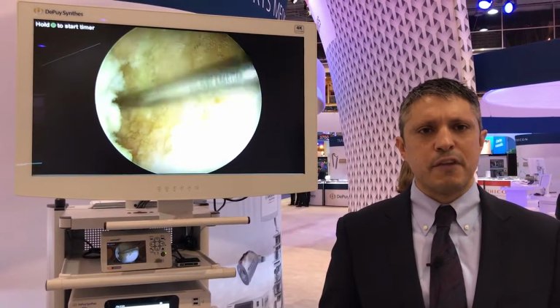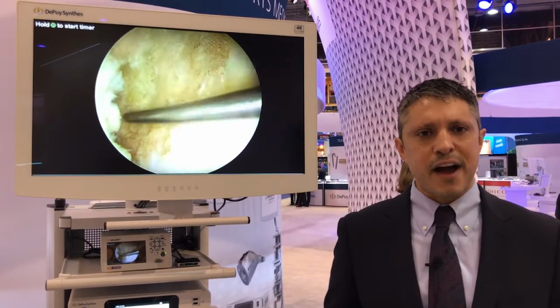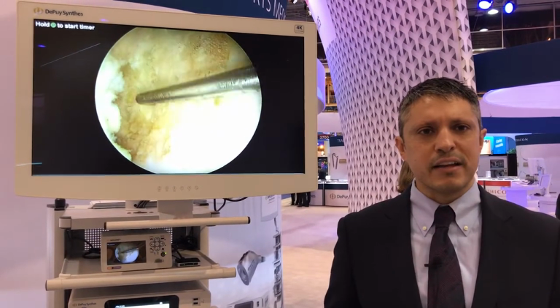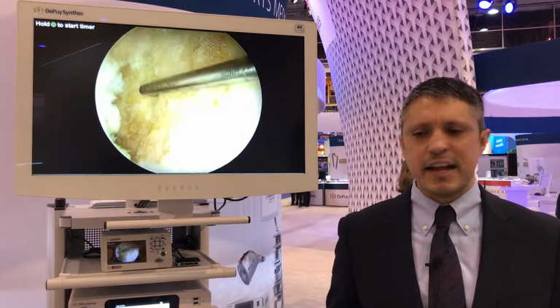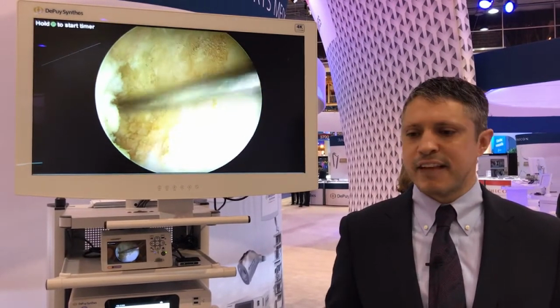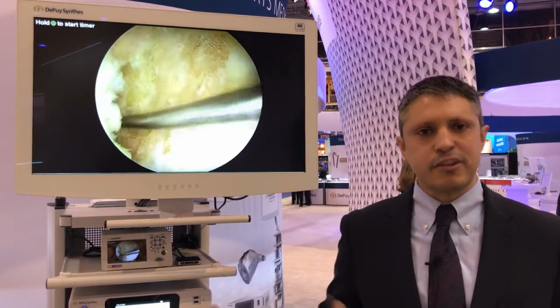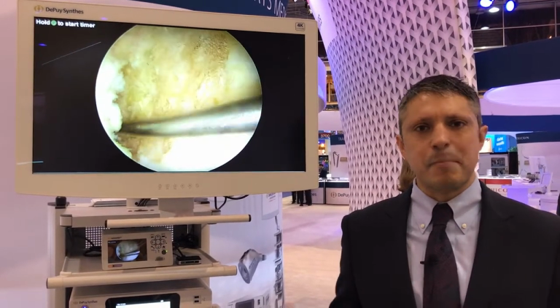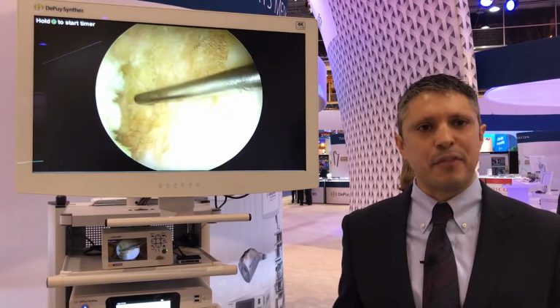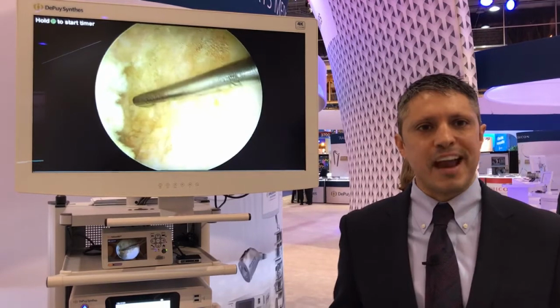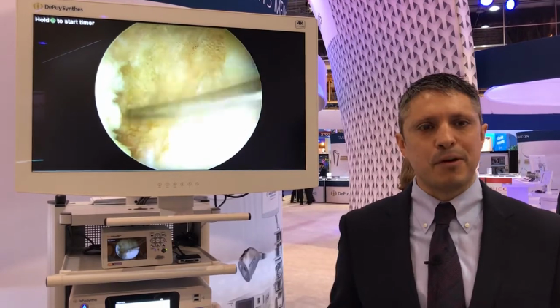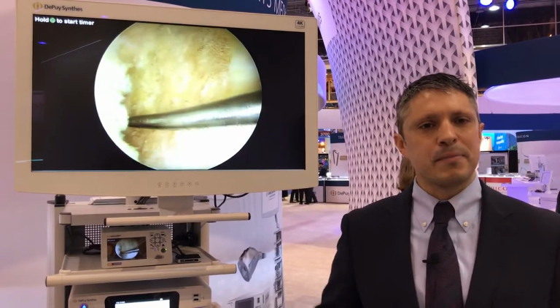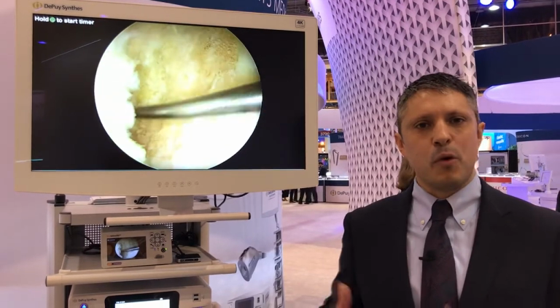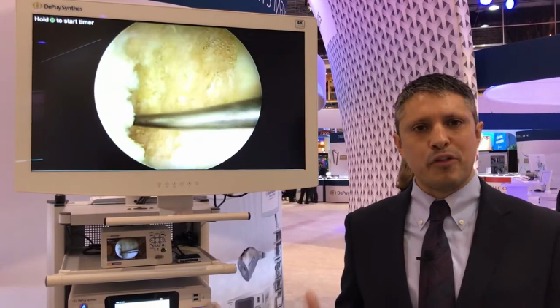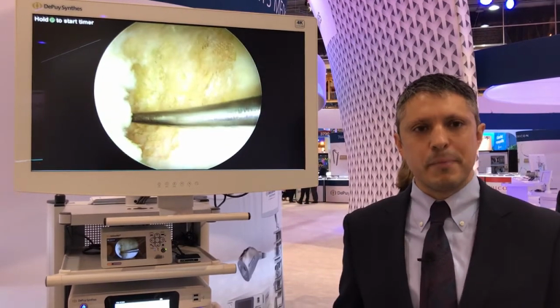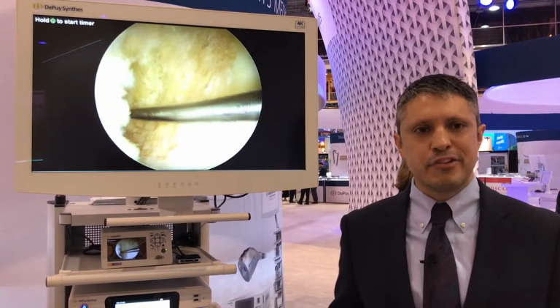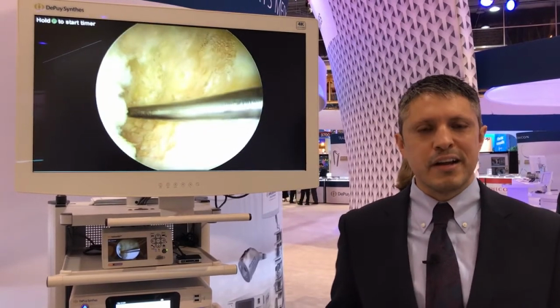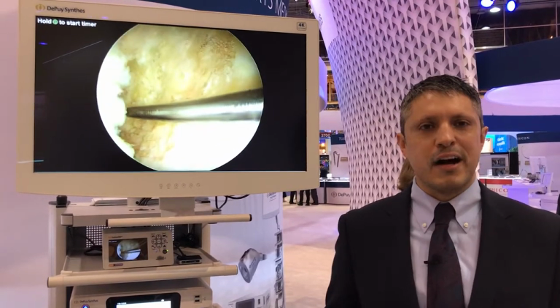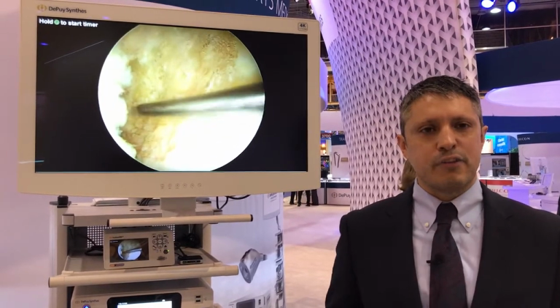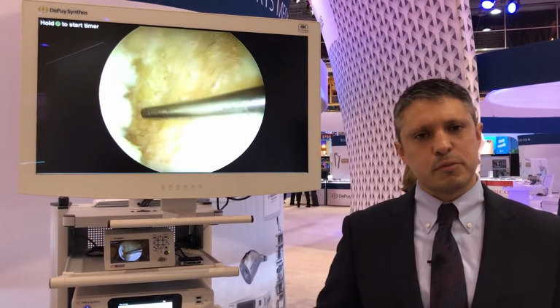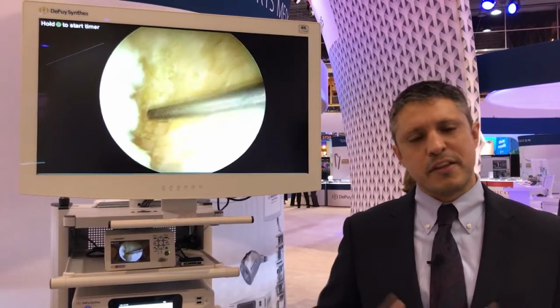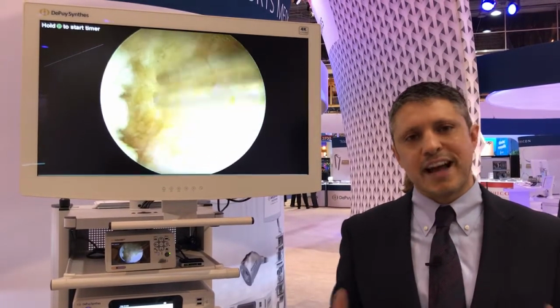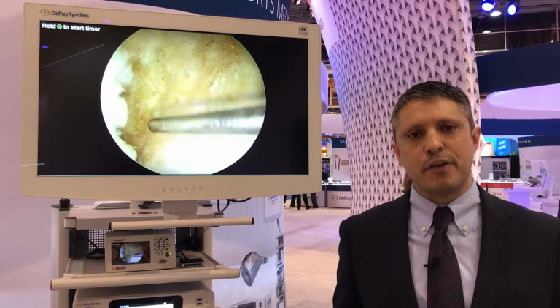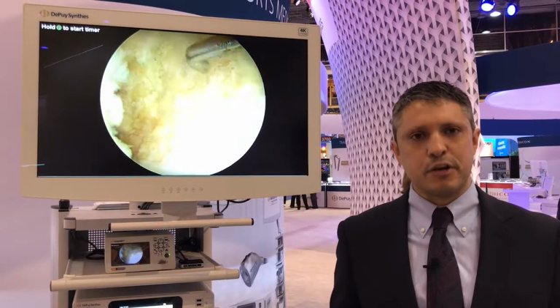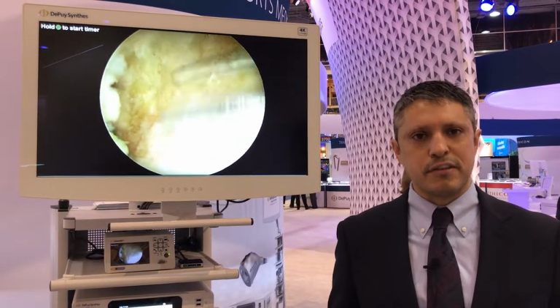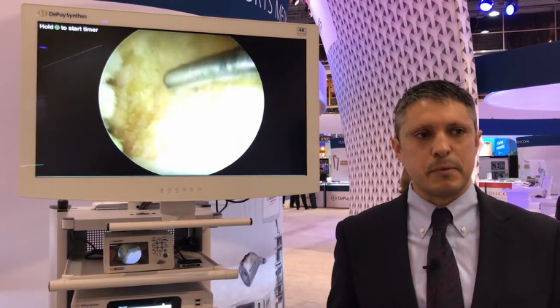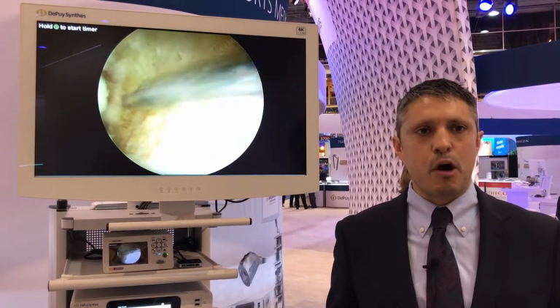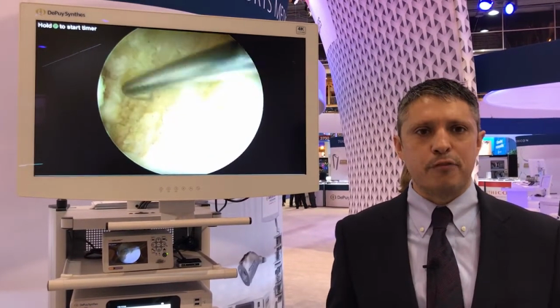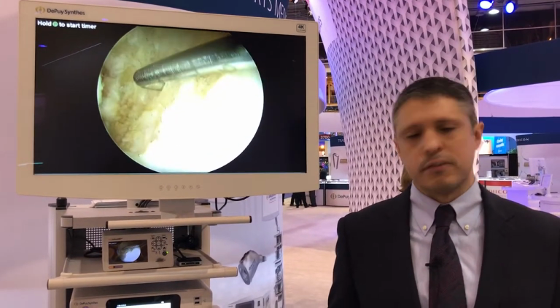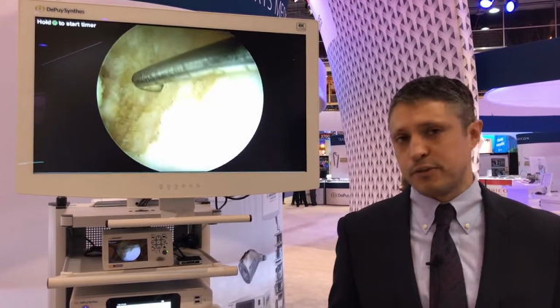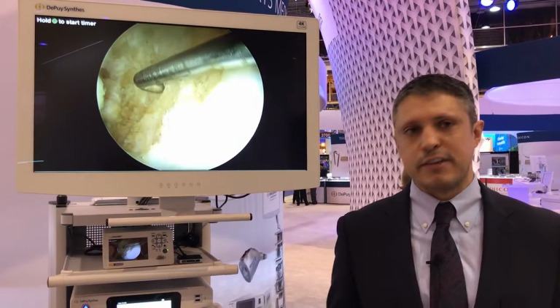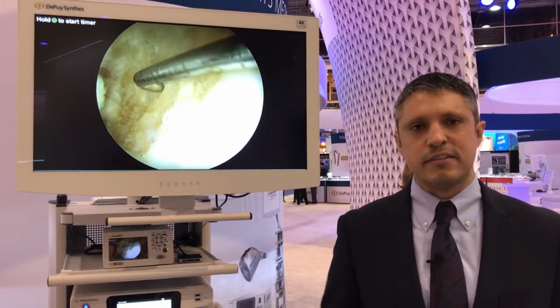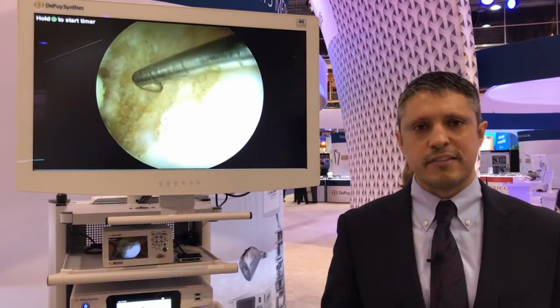Finally, it's not just about the camera or the image — it's ultimately the entire ecosystem that we offer as a visualization system.